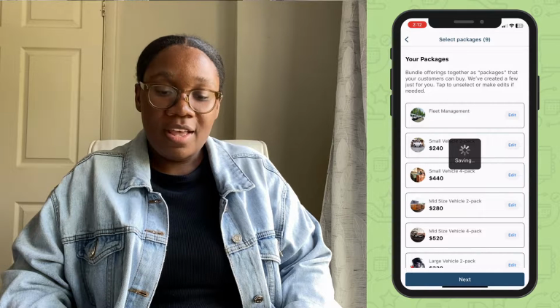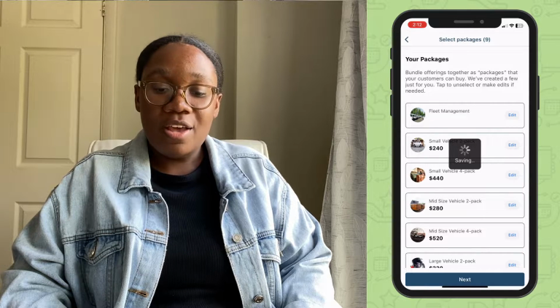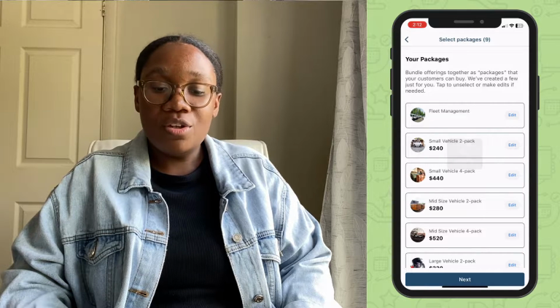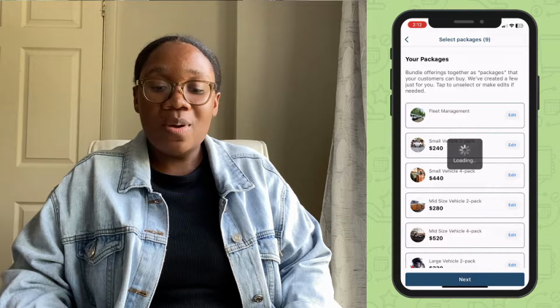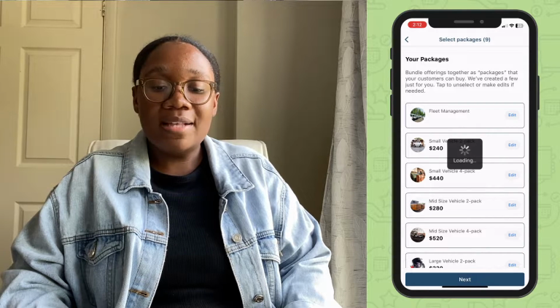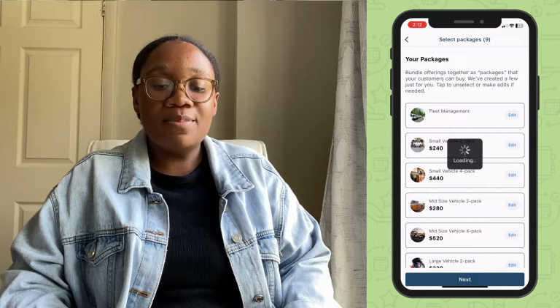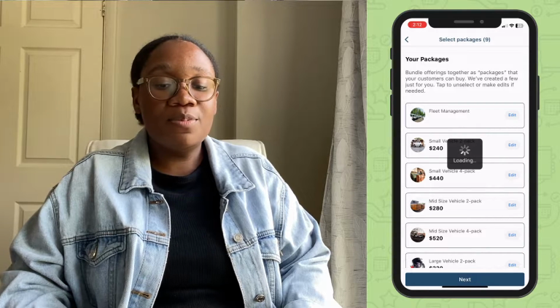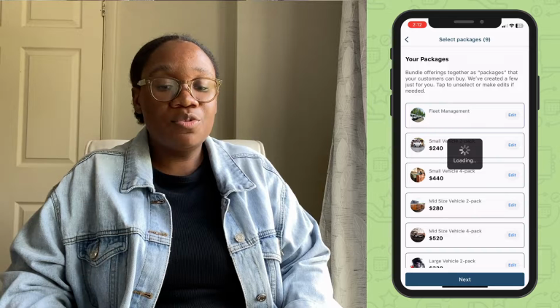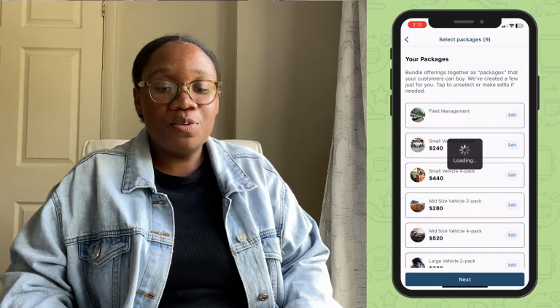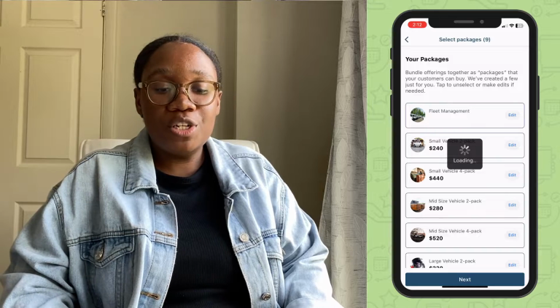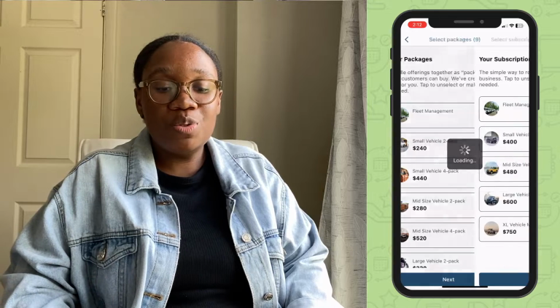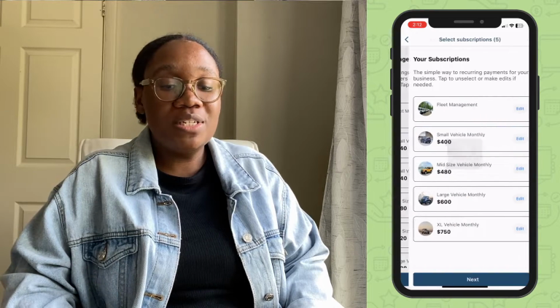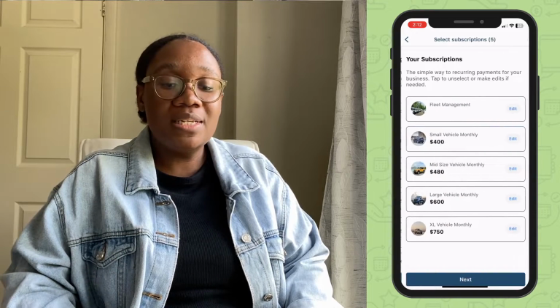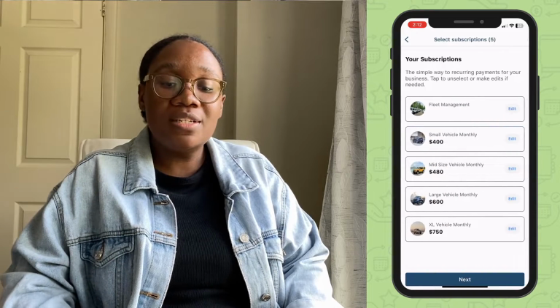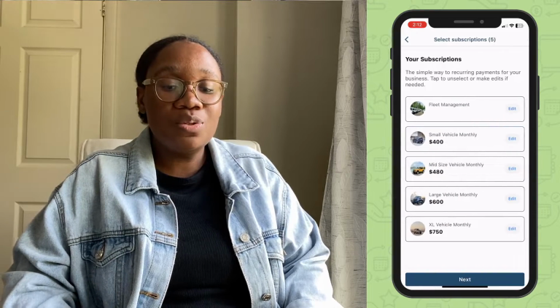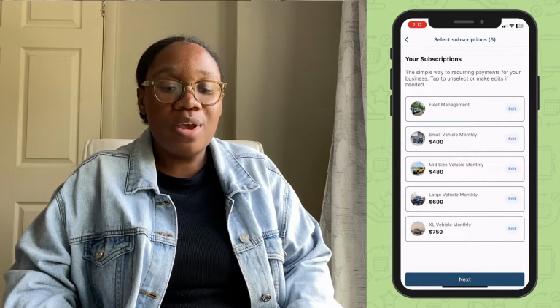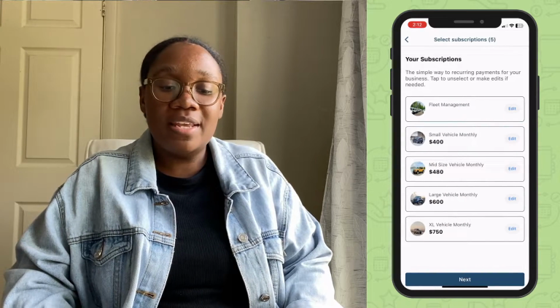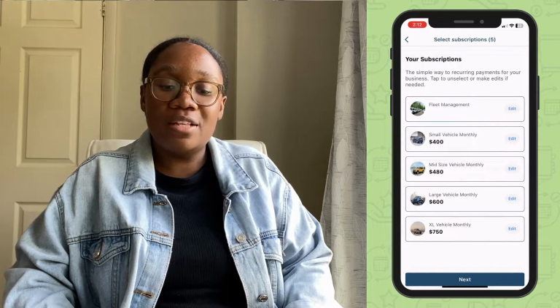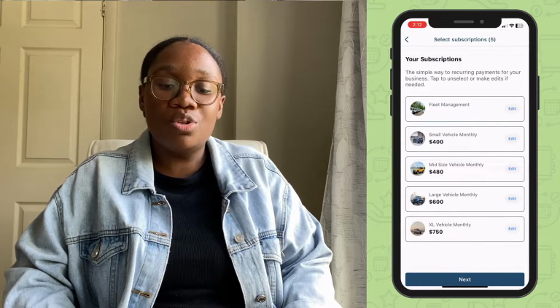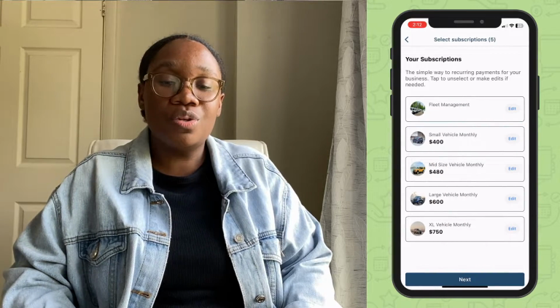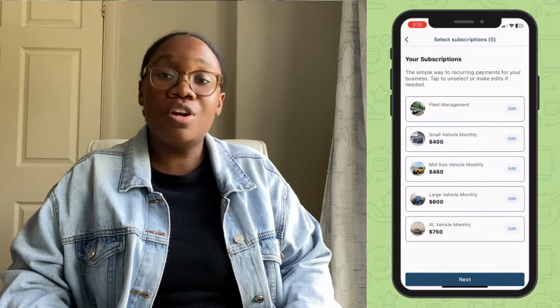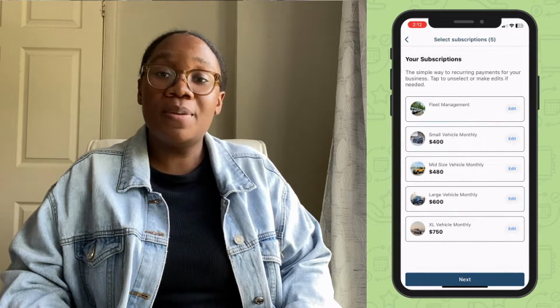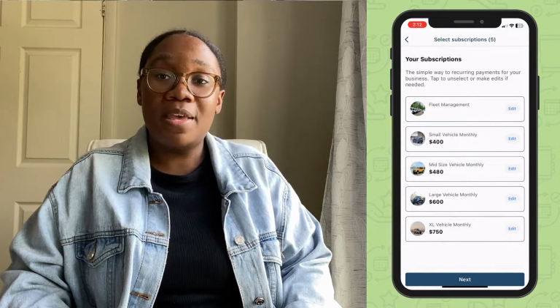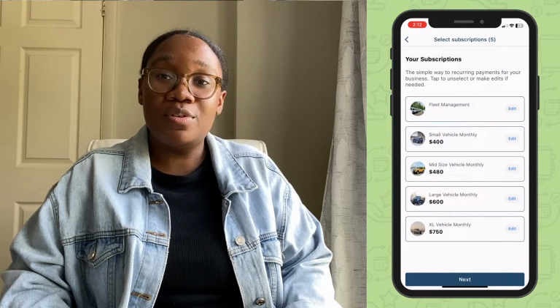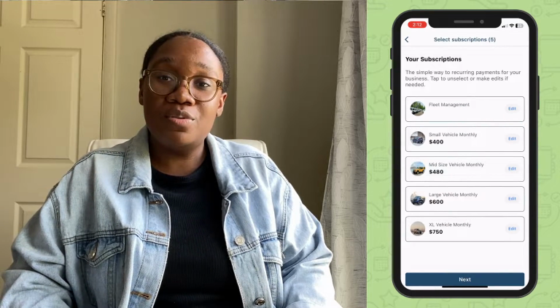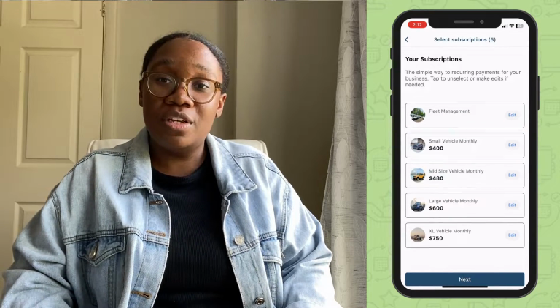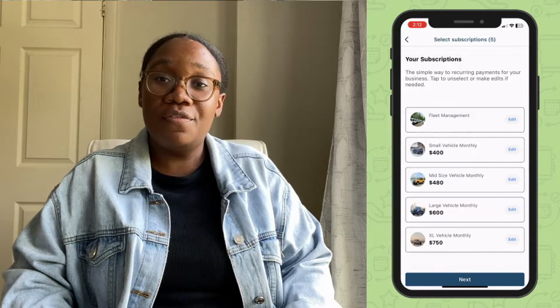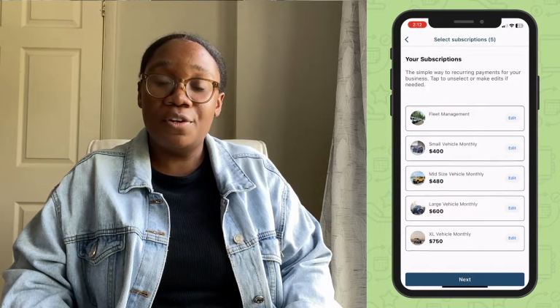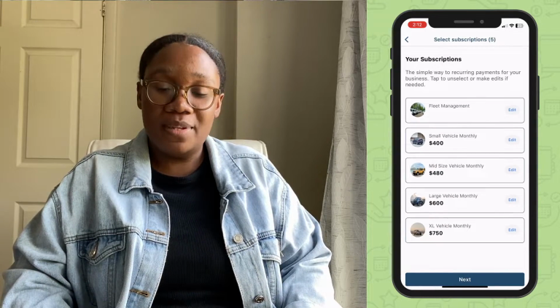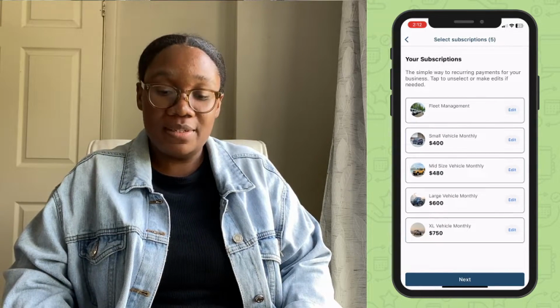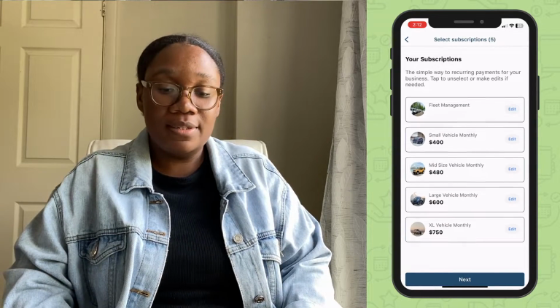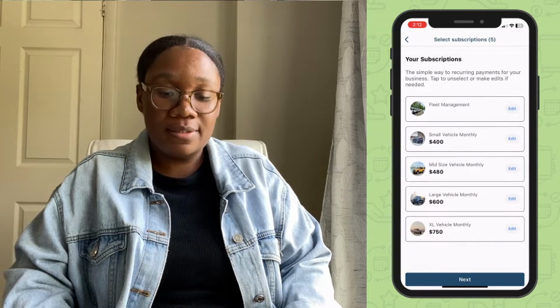Also add some subscriptions, which is the easiest way to get those recurring payments you need for your business.